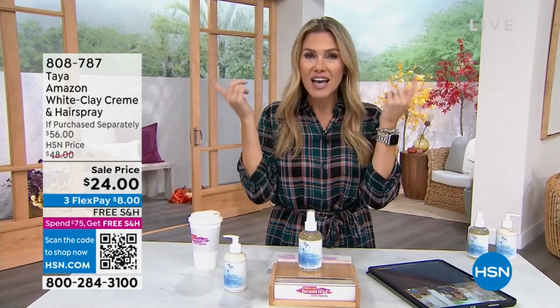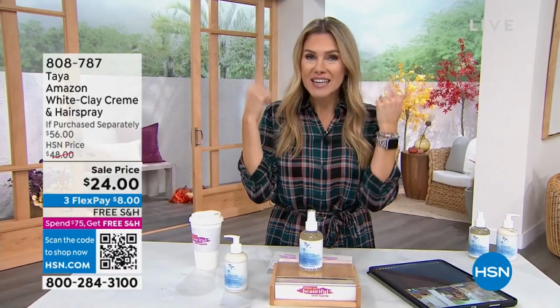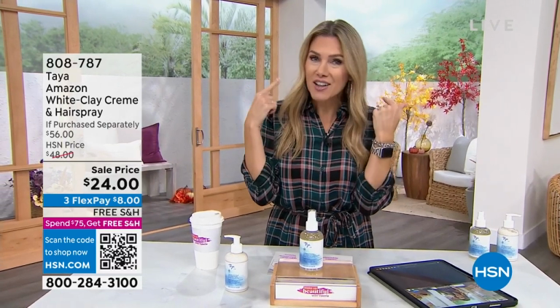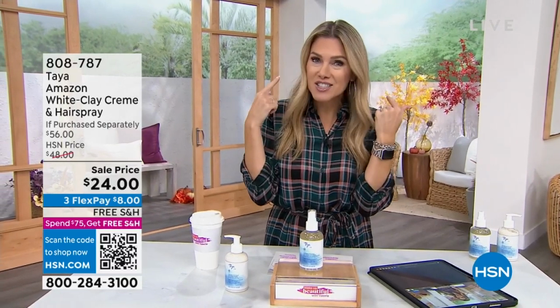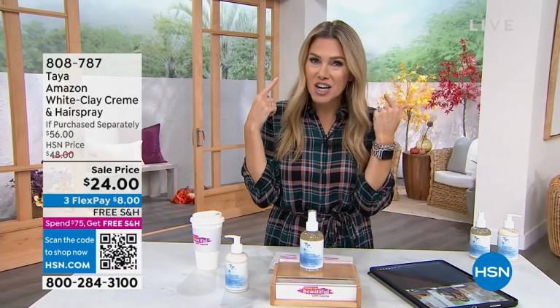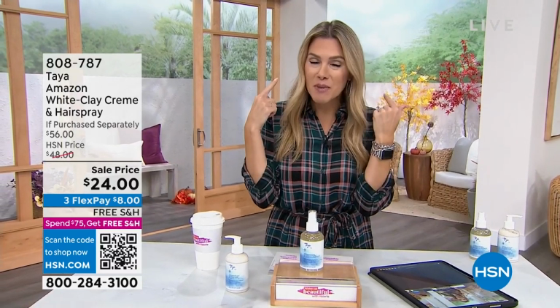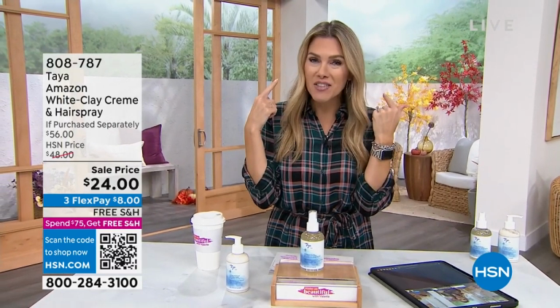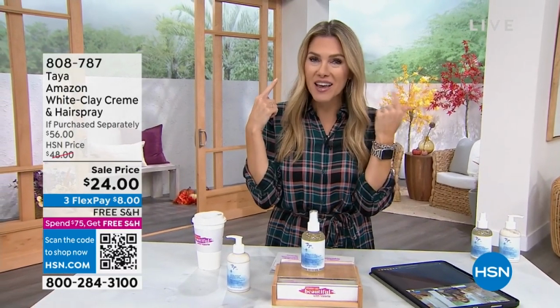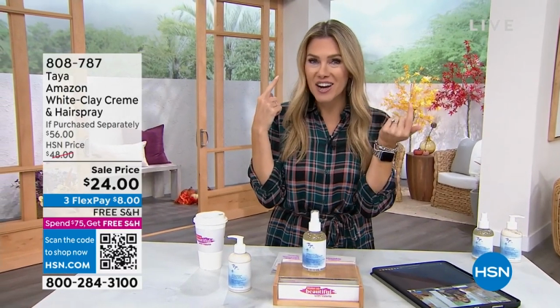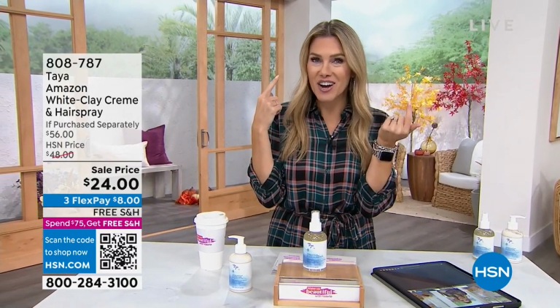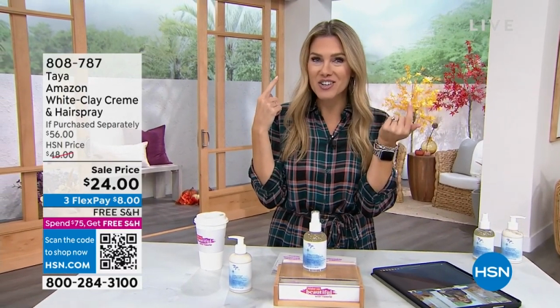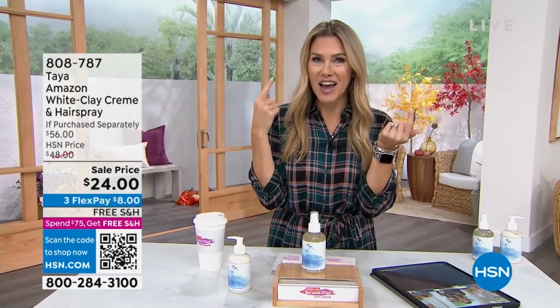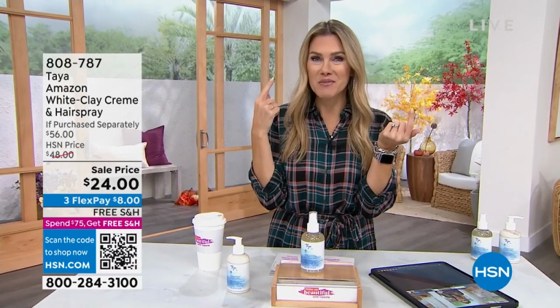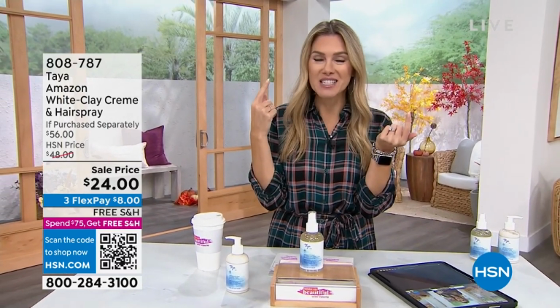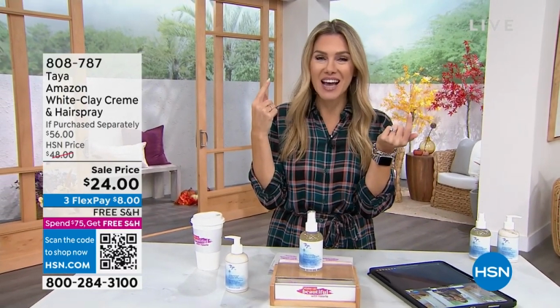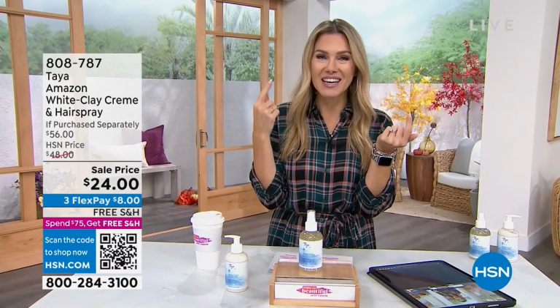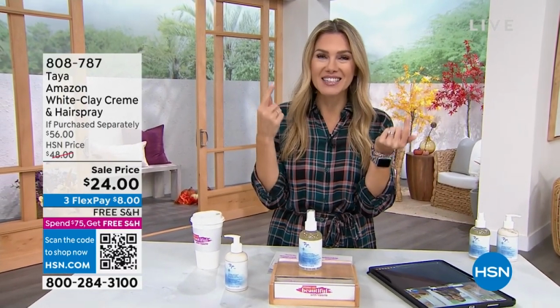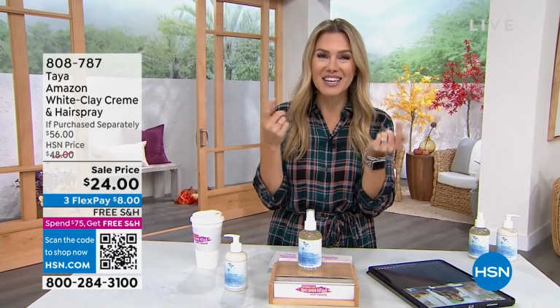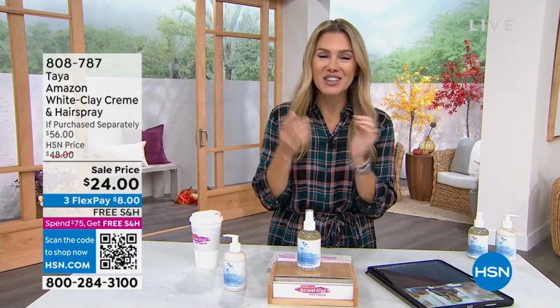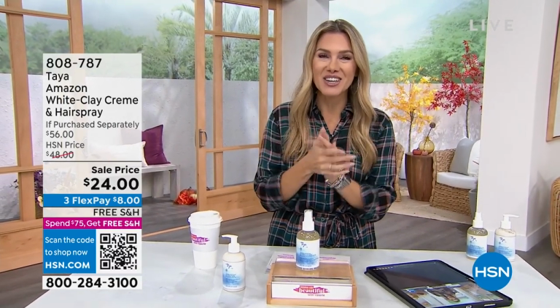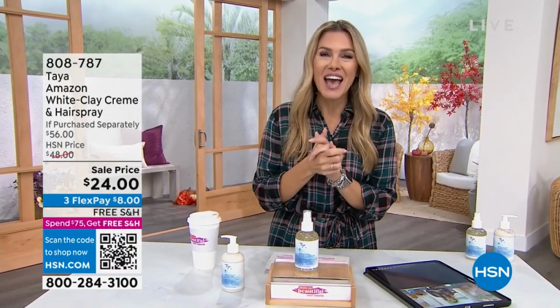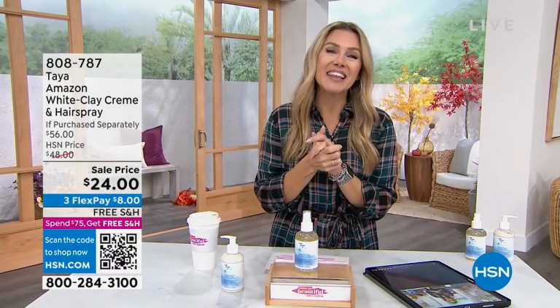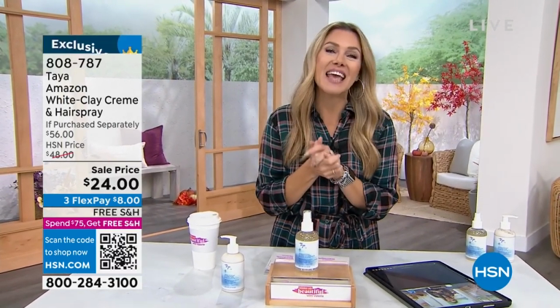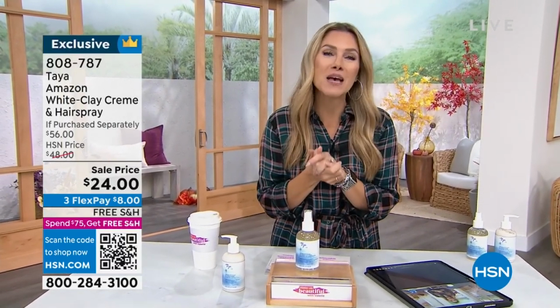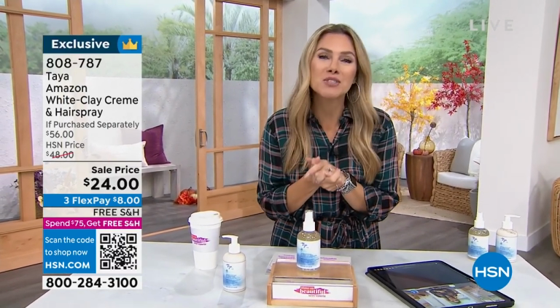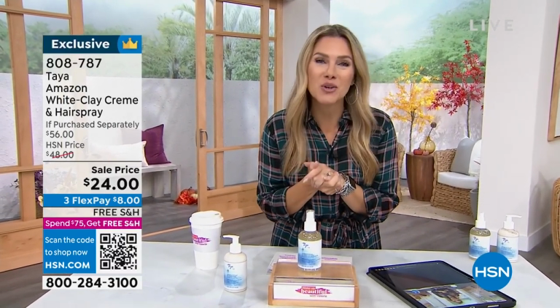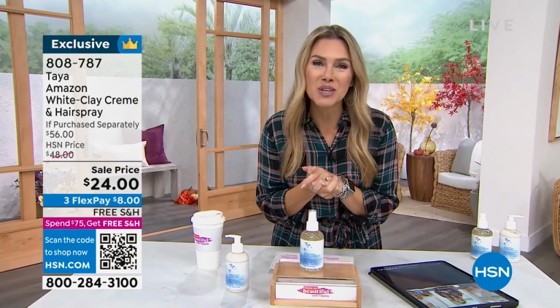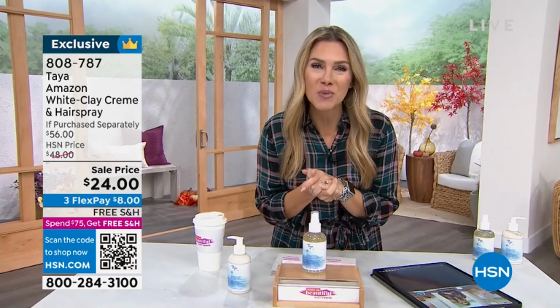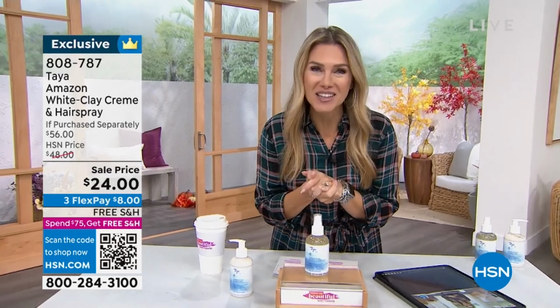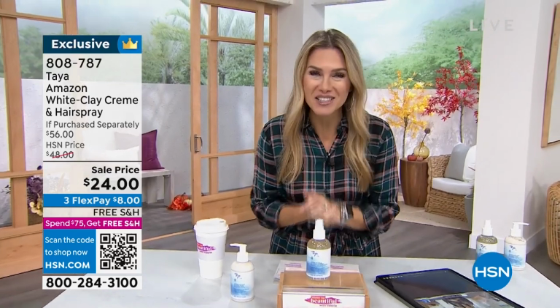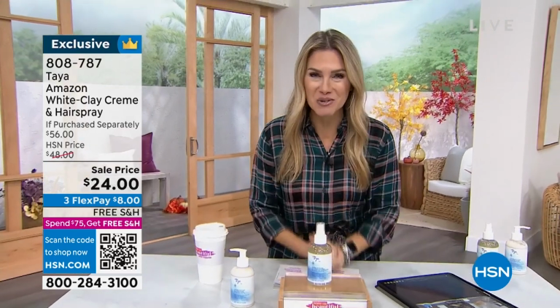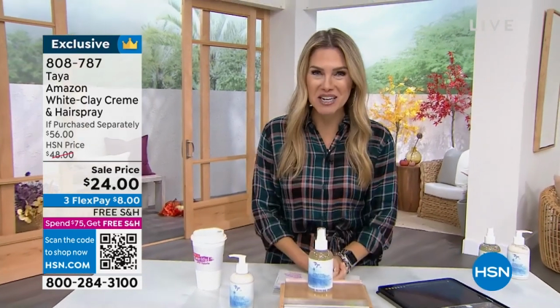Now let's talk about the hair on your head with Taya. Take a look at the Amazonian white clay story.